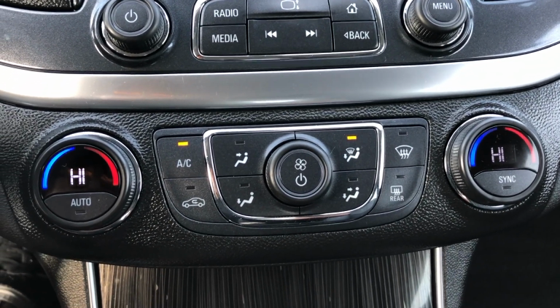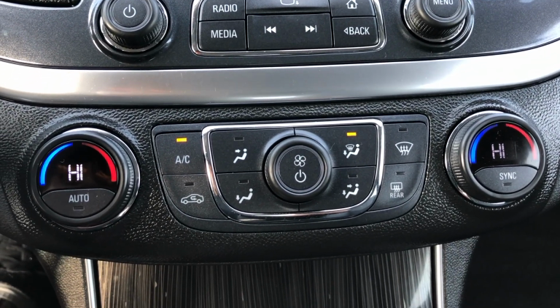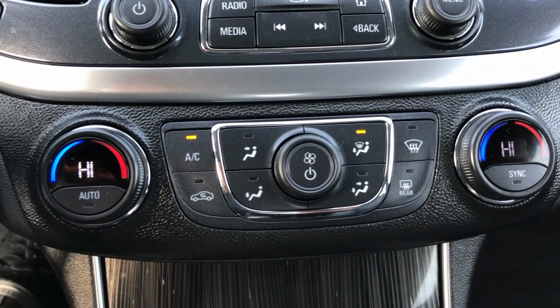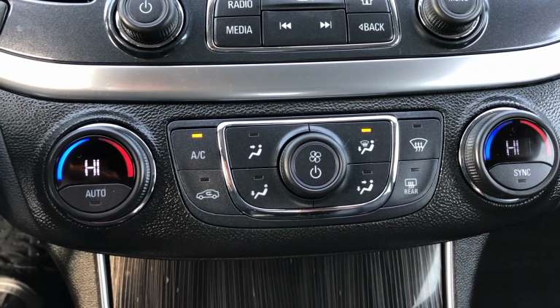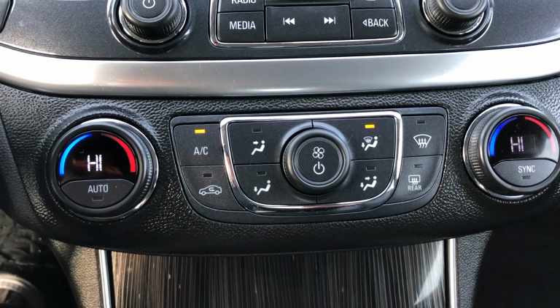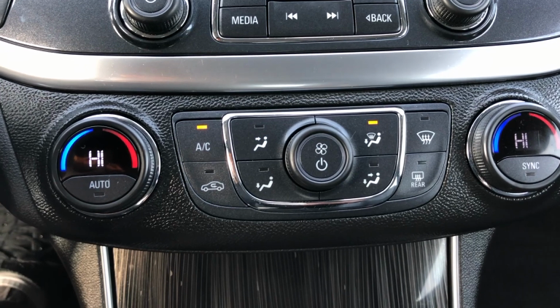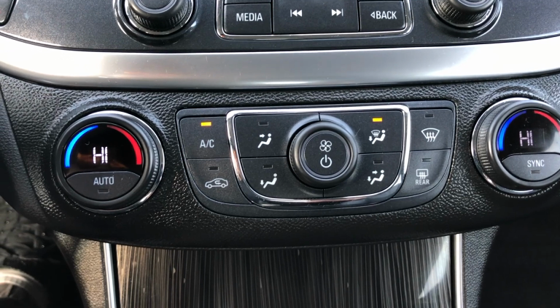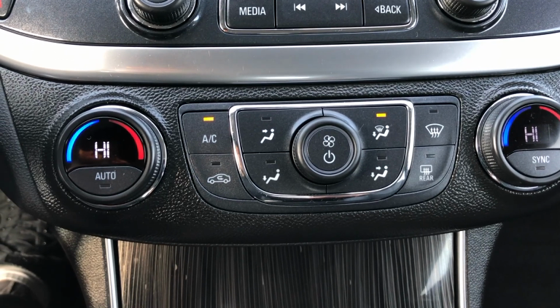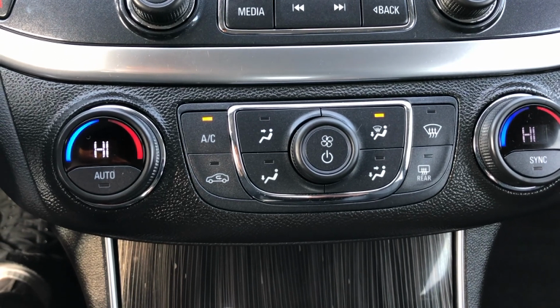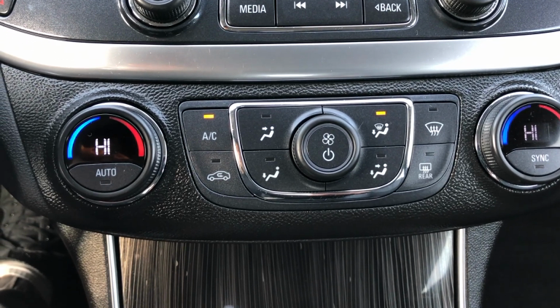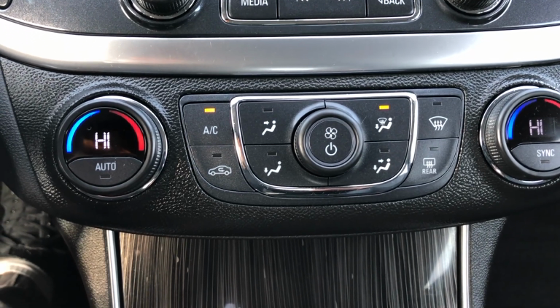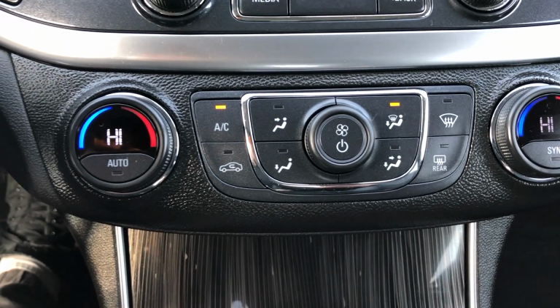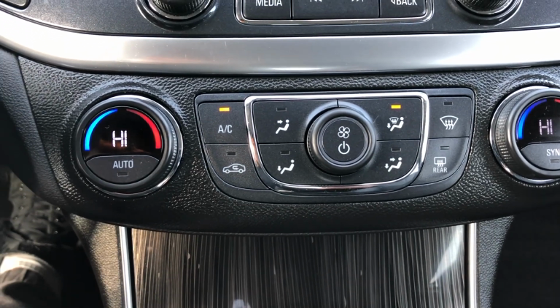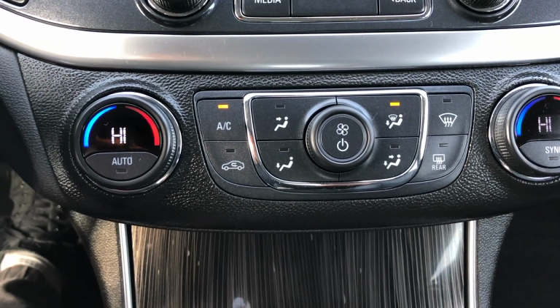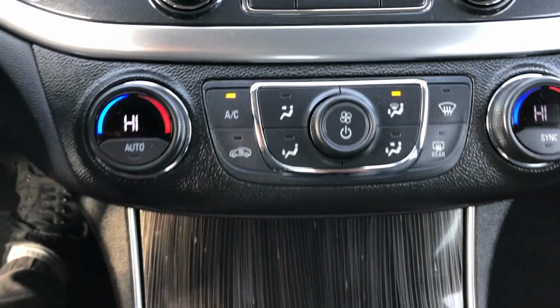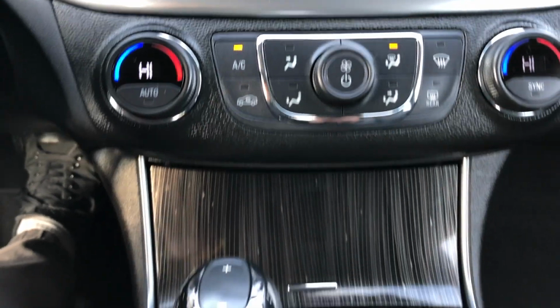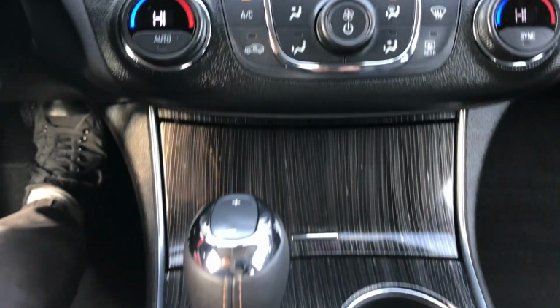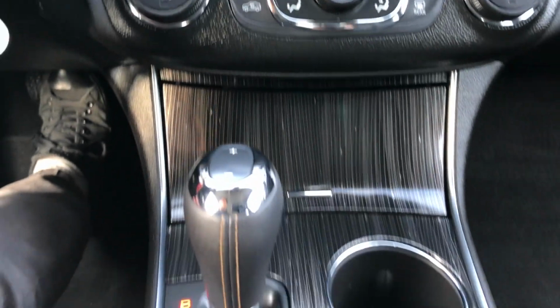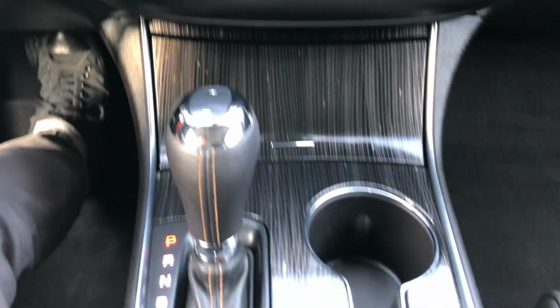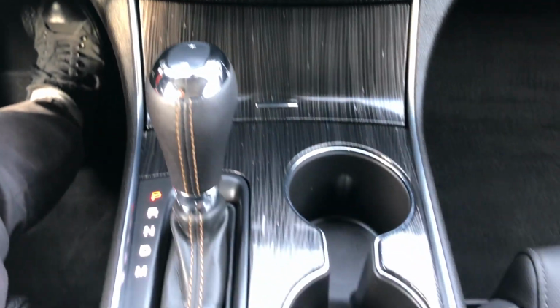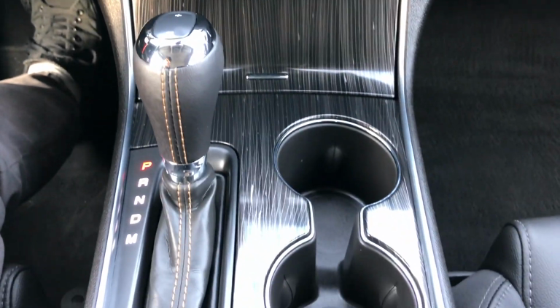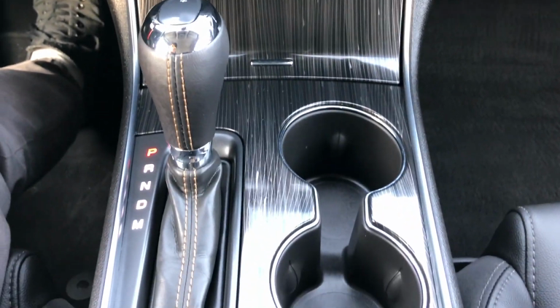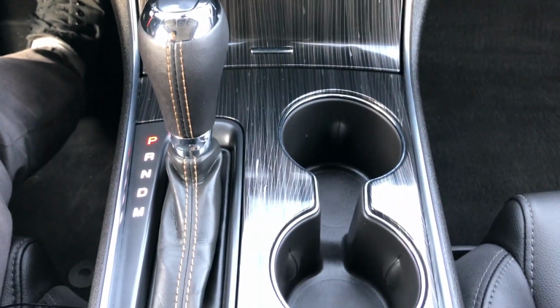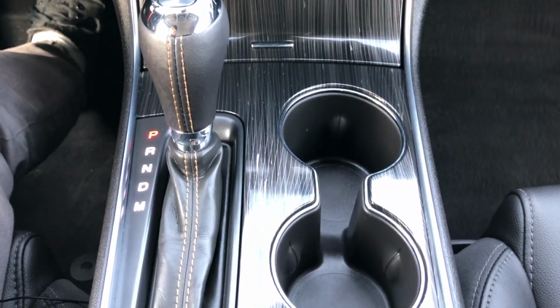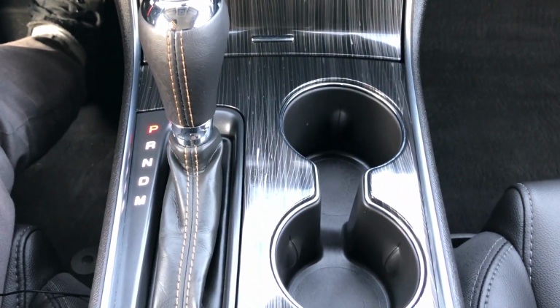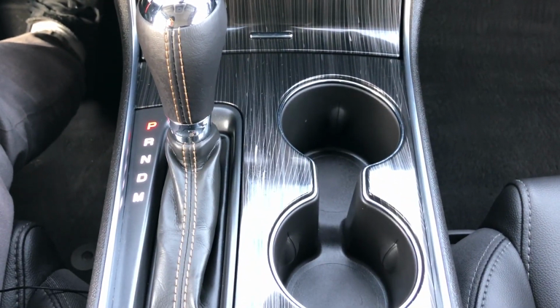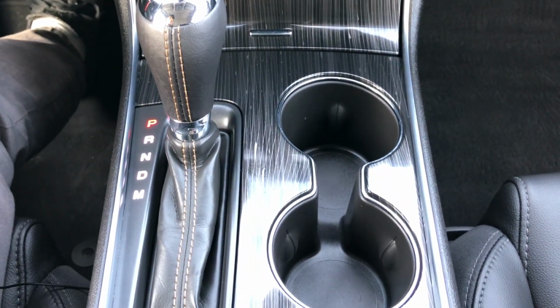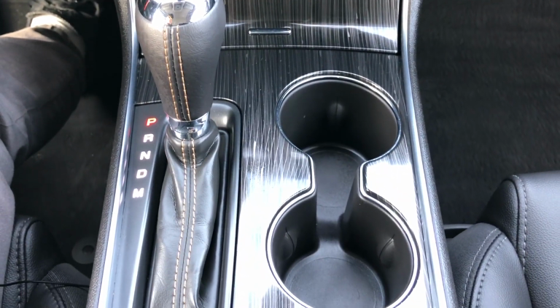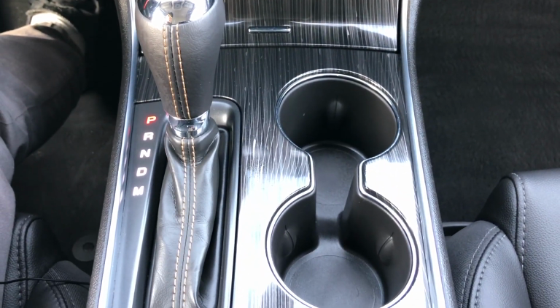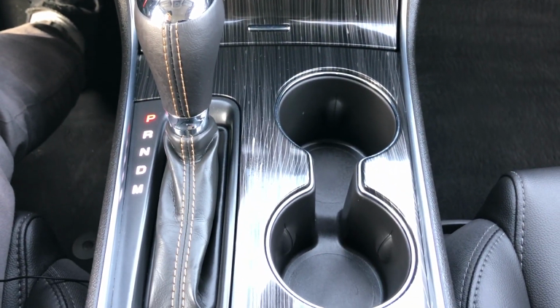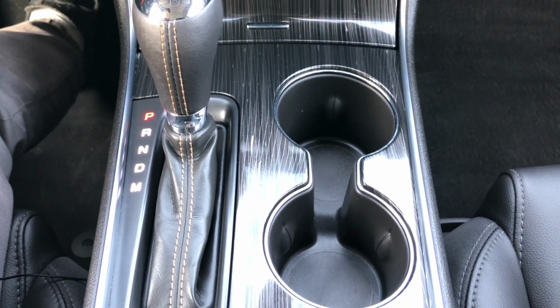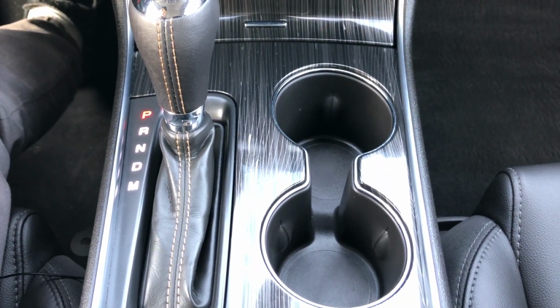Below that are all the controls for your media player, and under there you do get your climate control settings — nice big easy buttons, very easy to use. Below that you do get your automatic transmission and some cup holders.